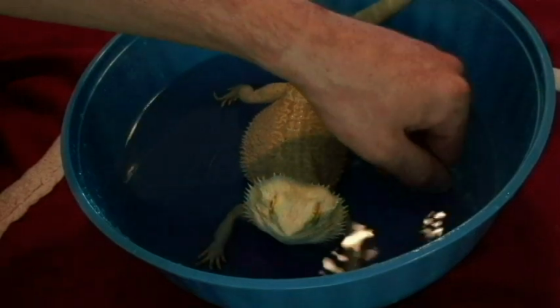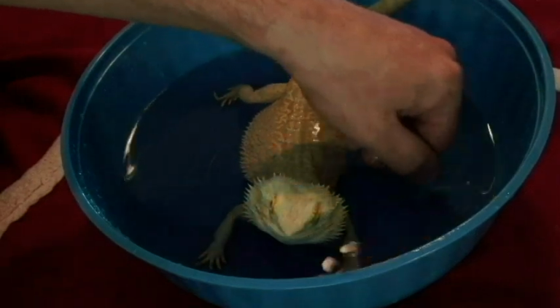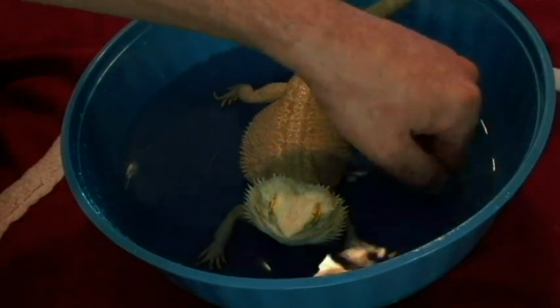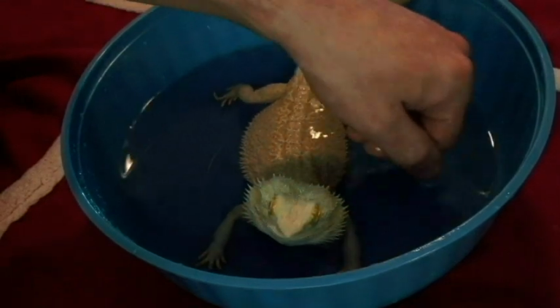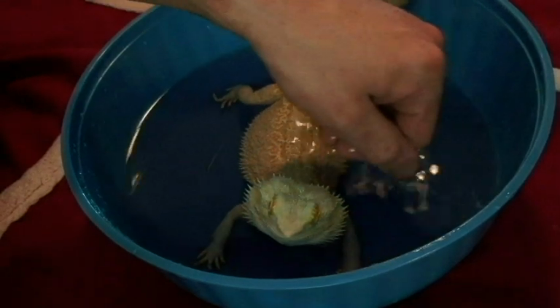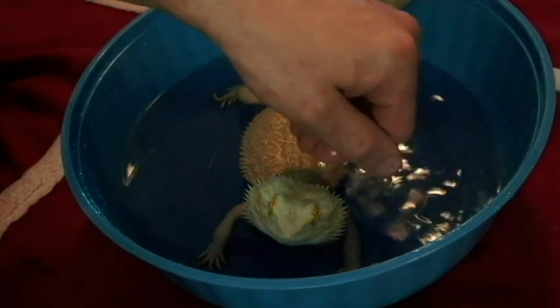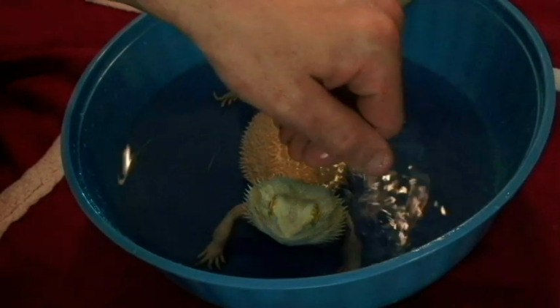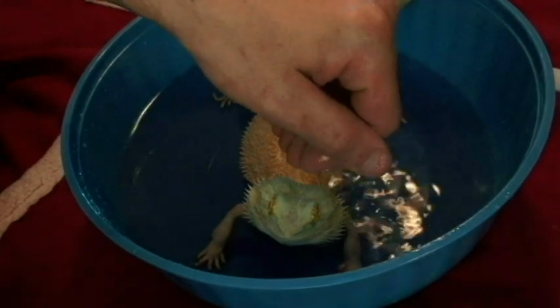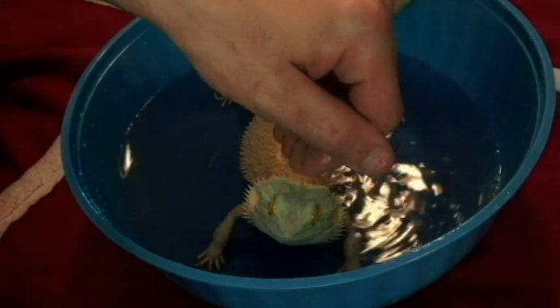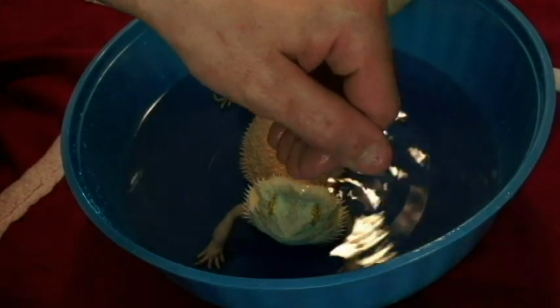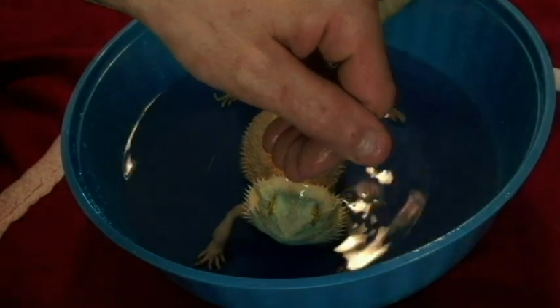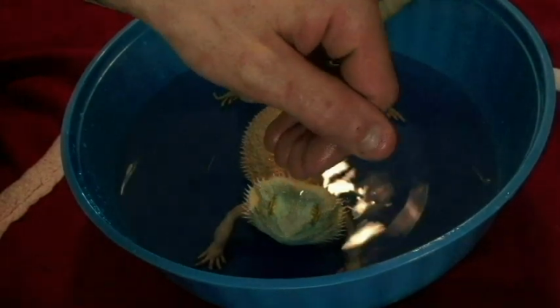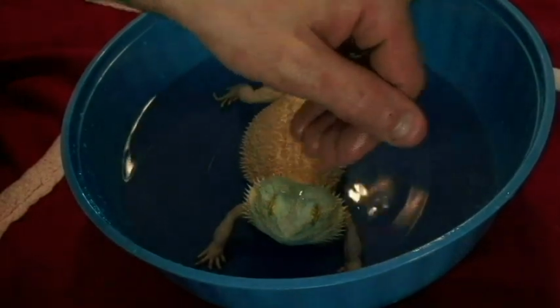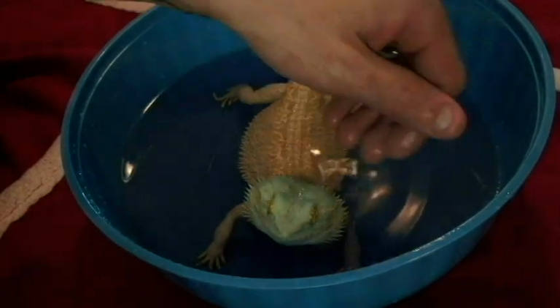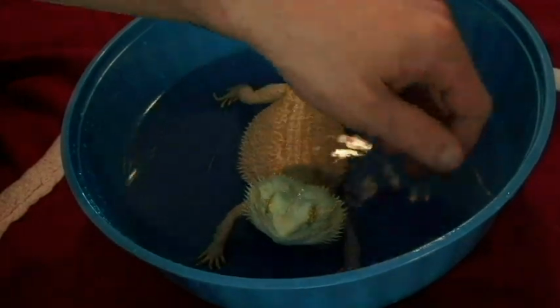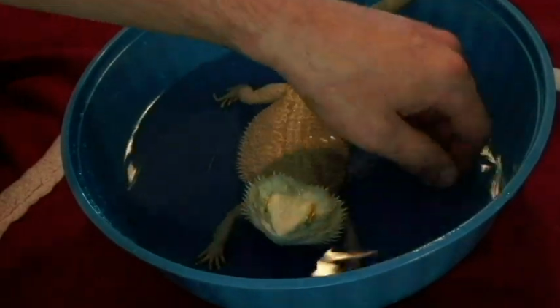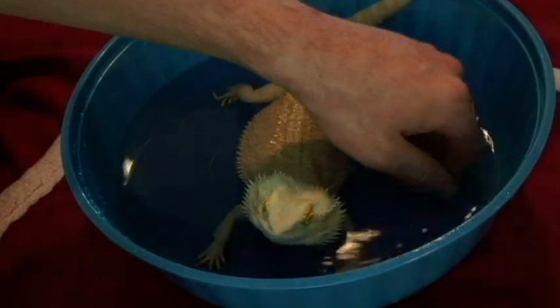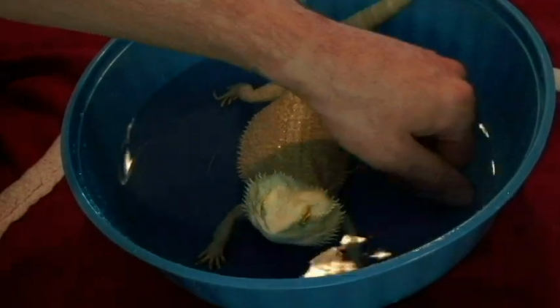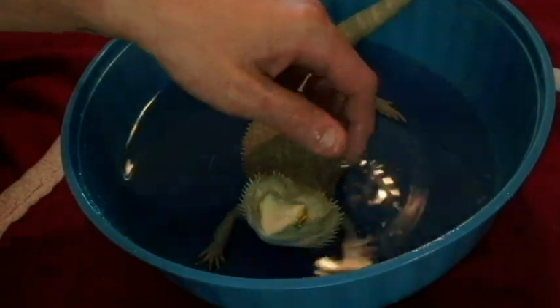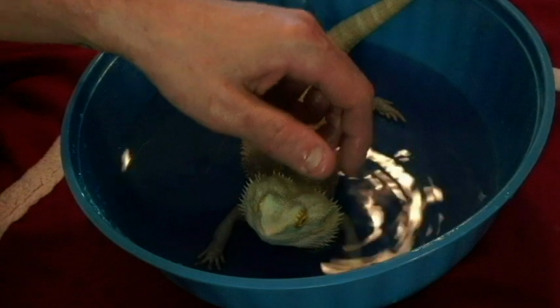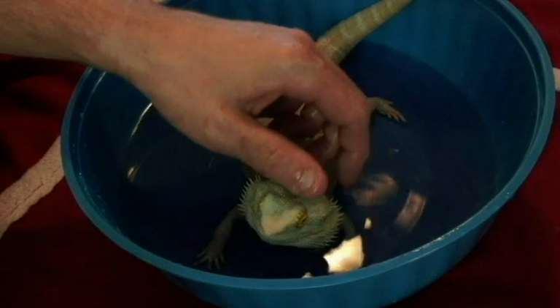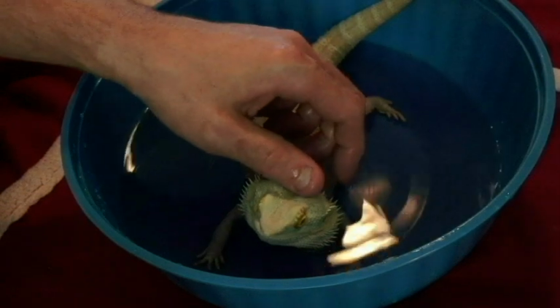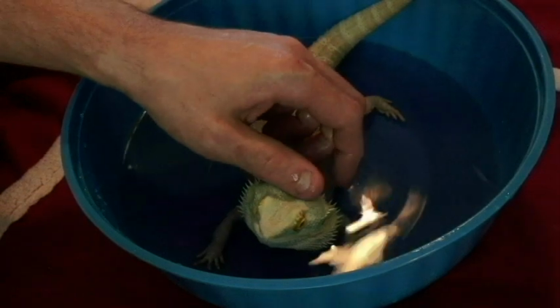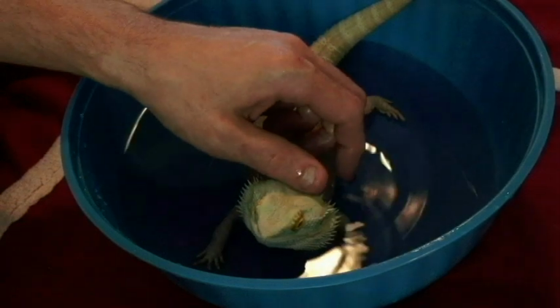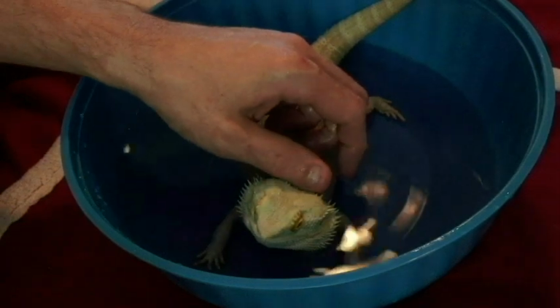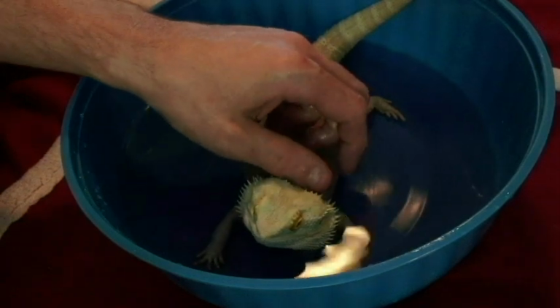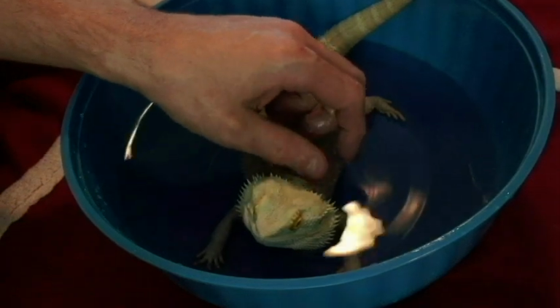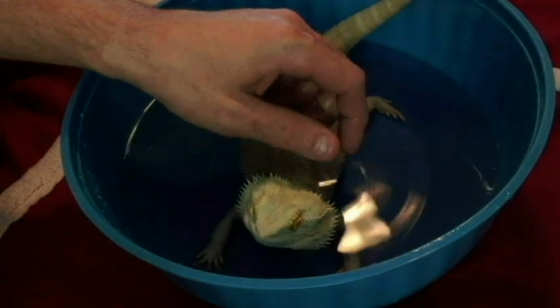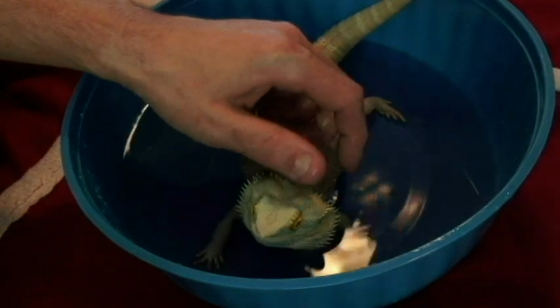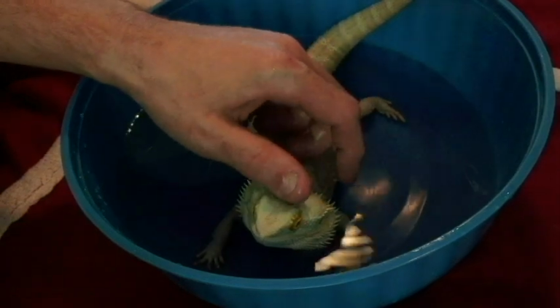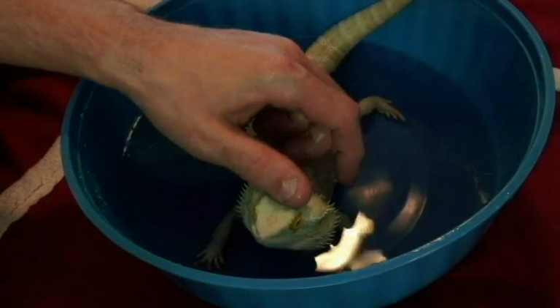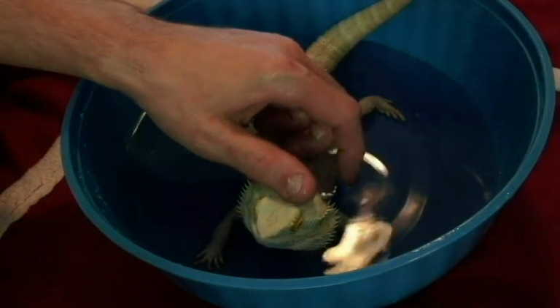And hey, if I didn't mess up, you wouldn't be able to see Nipsy right now — even though he doesn't really want to see us.